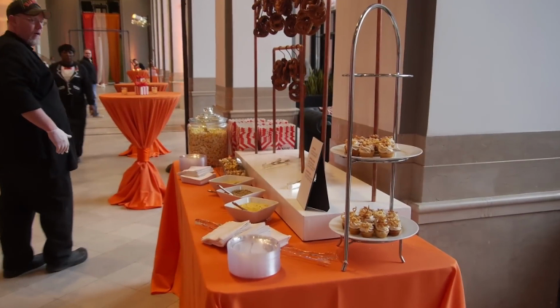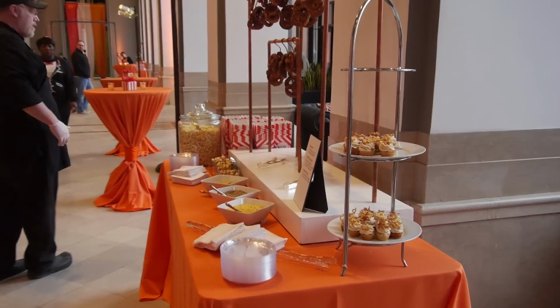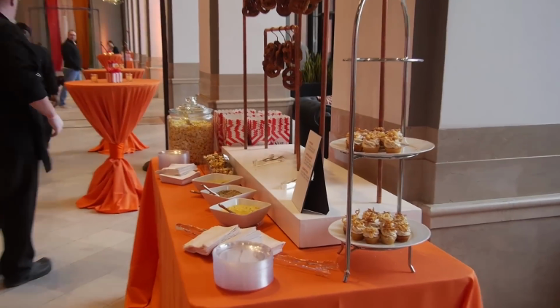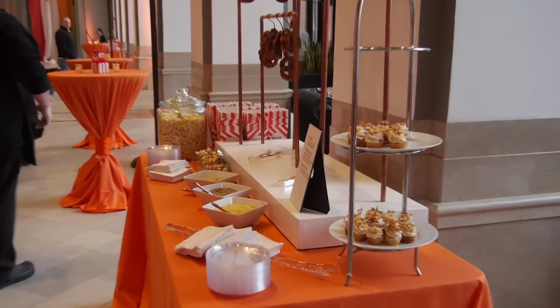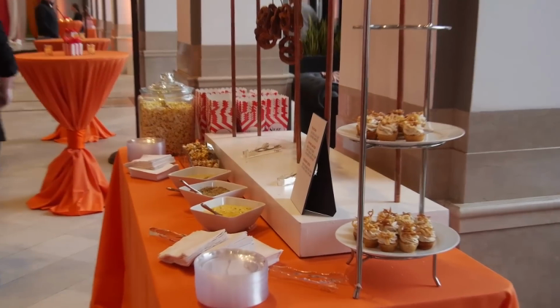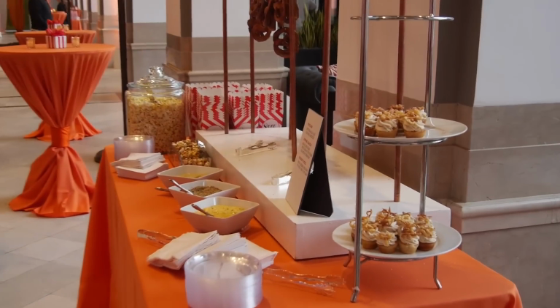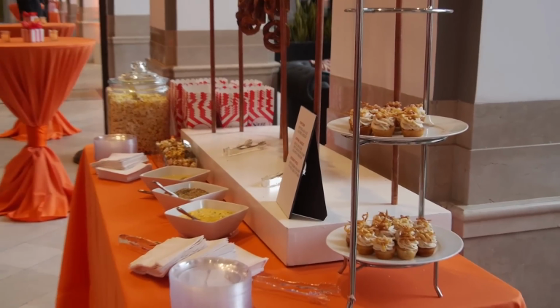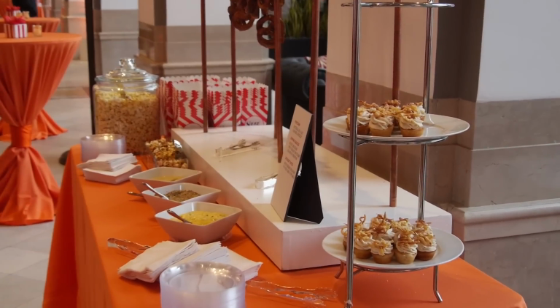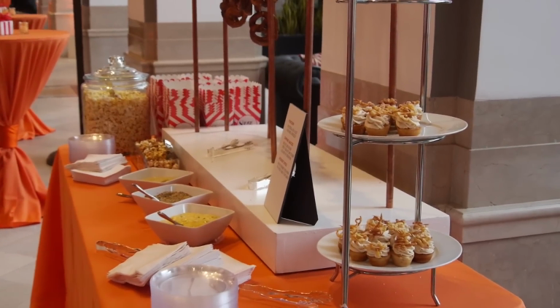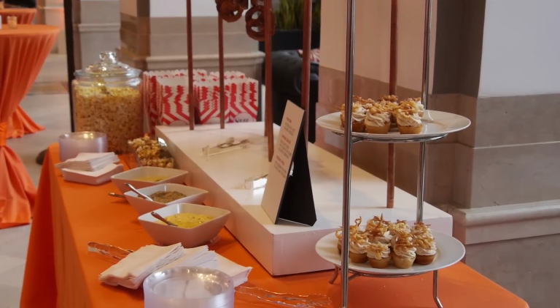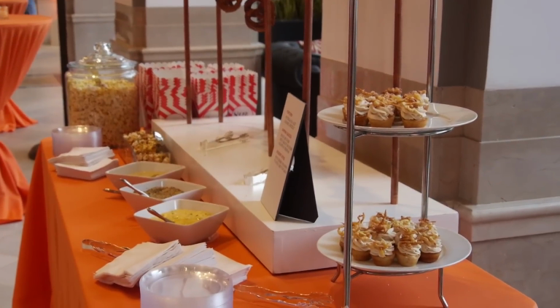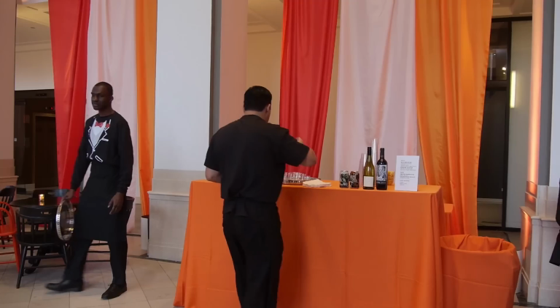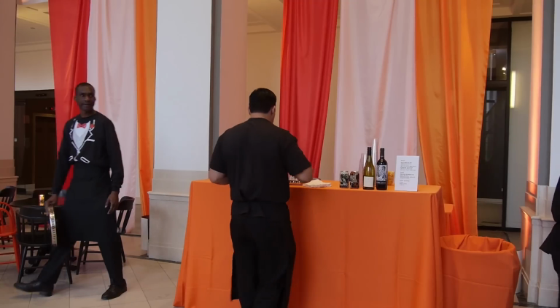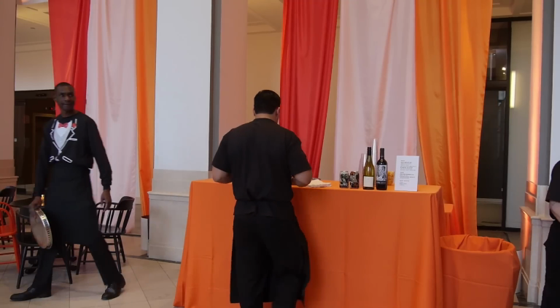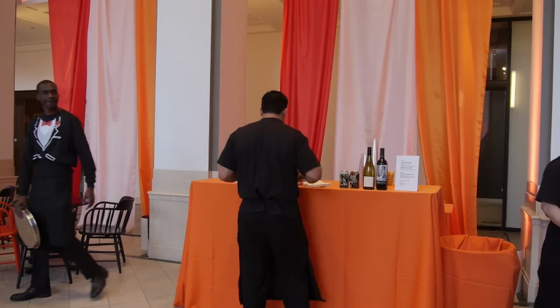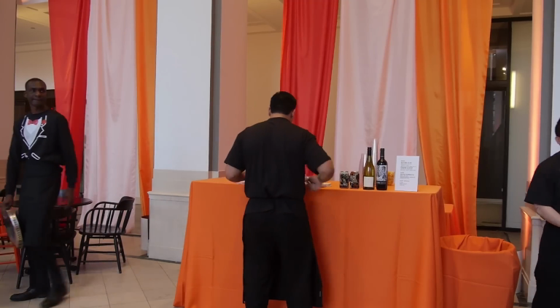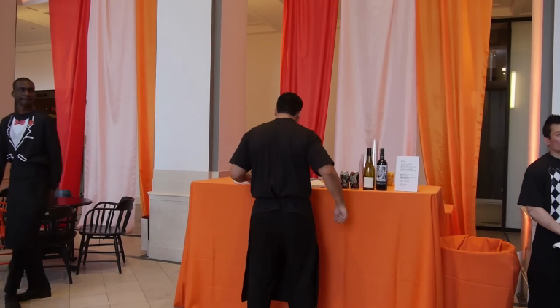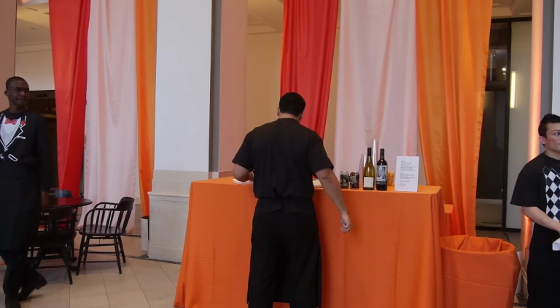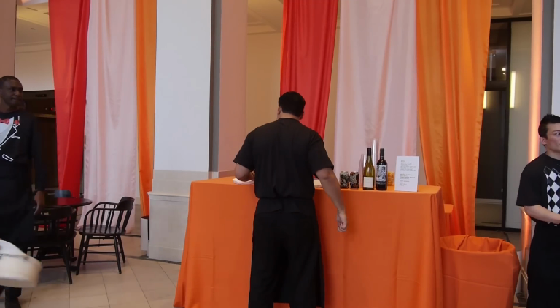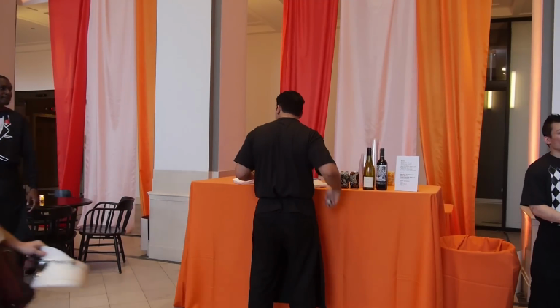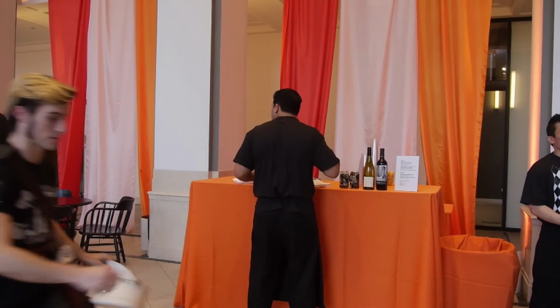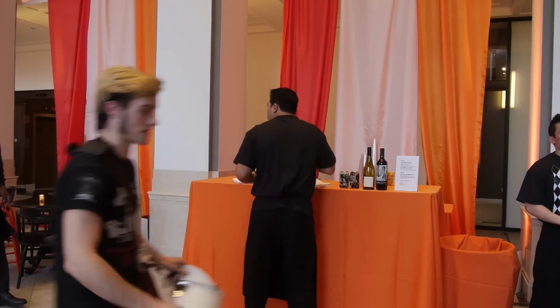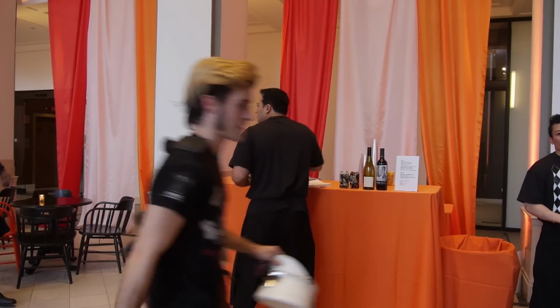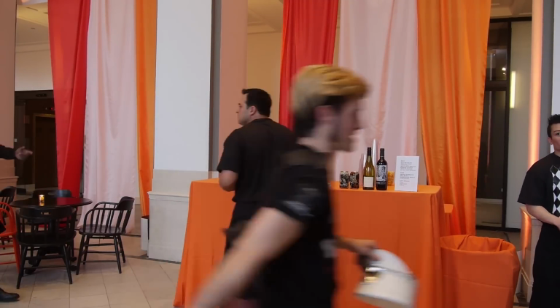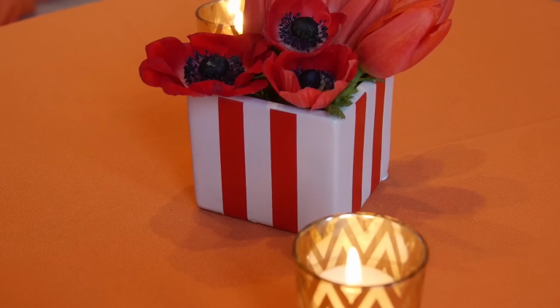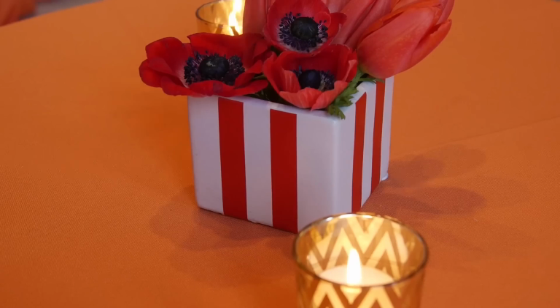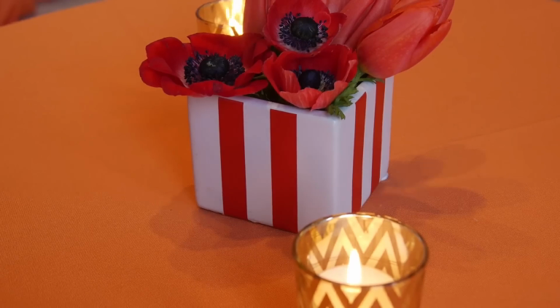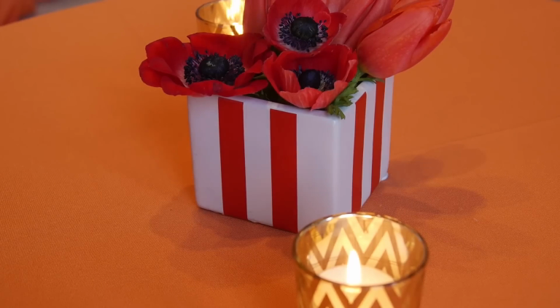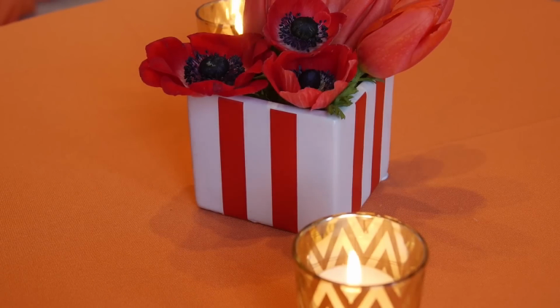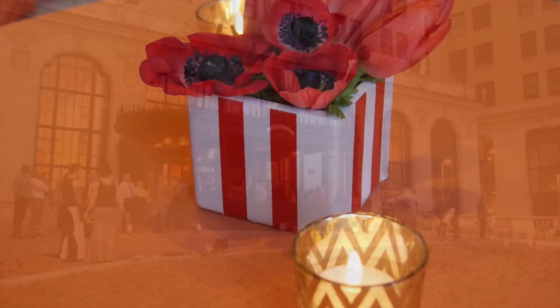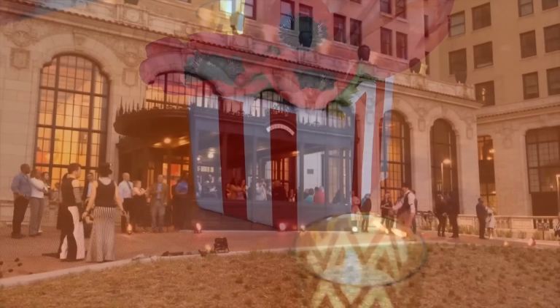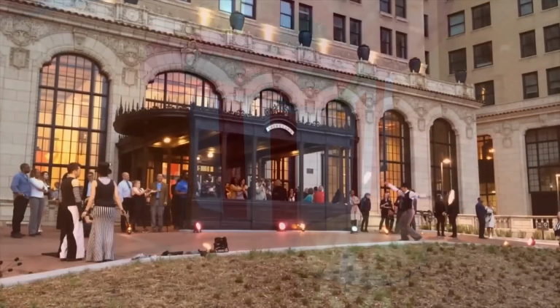The lobby furniture has been cleared, and the Shoreland is being prepped once again to put on its party face.